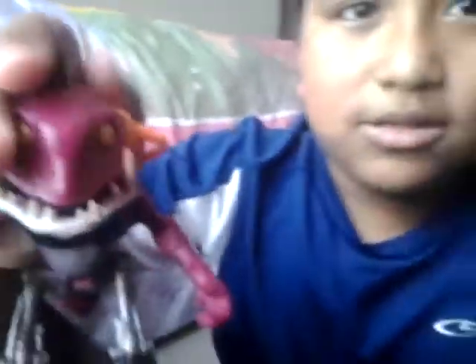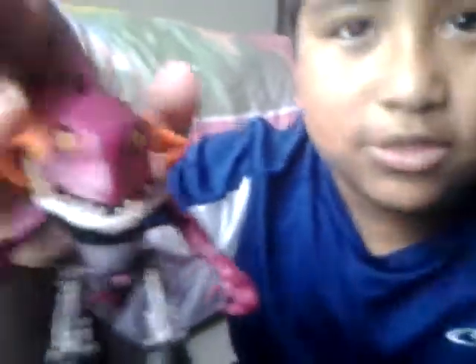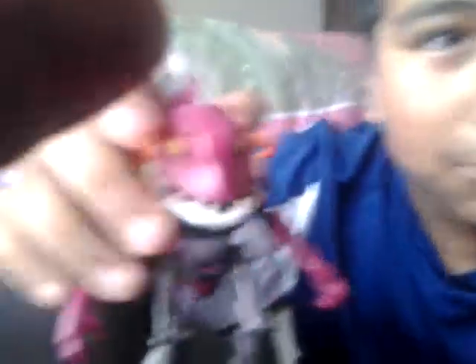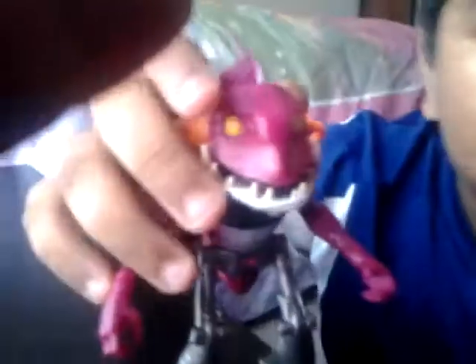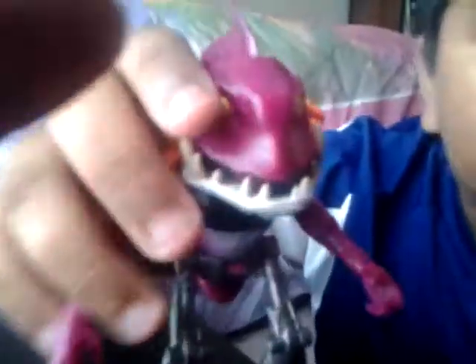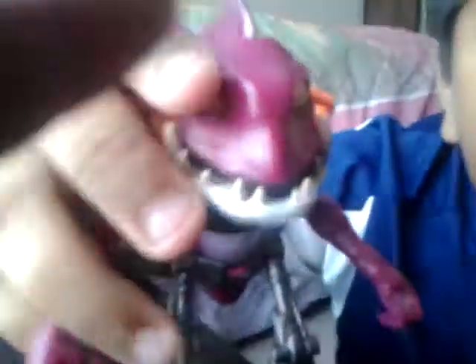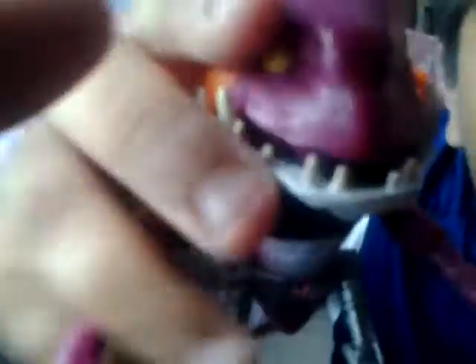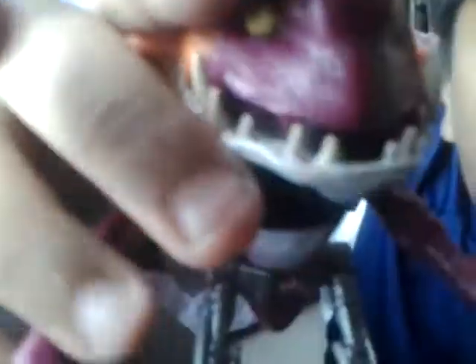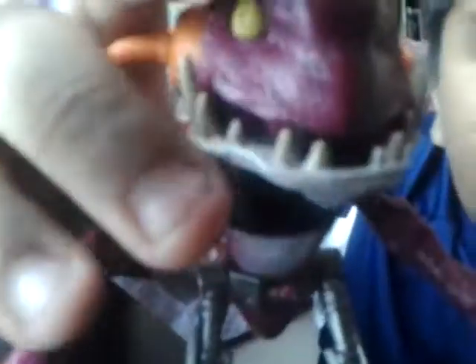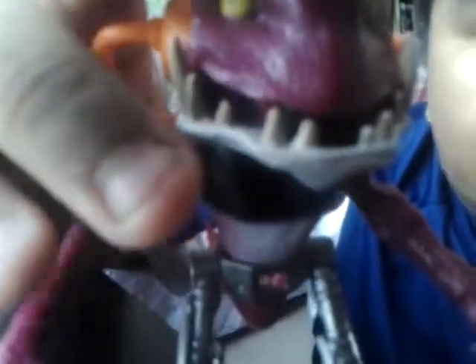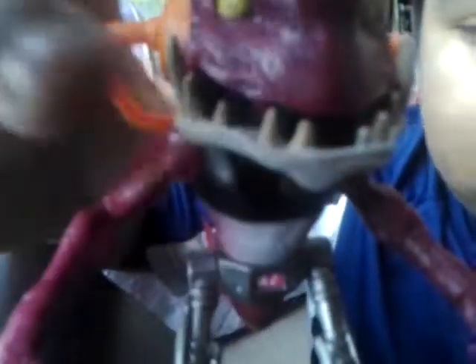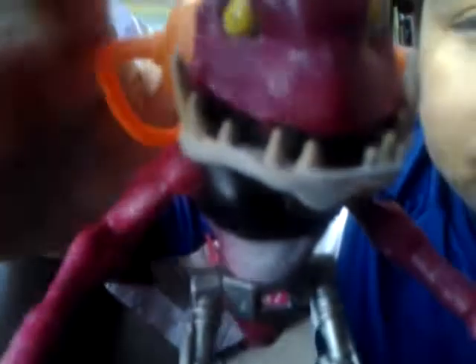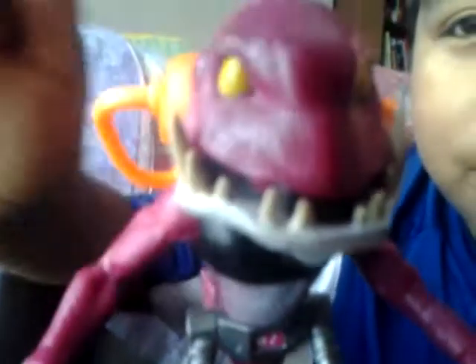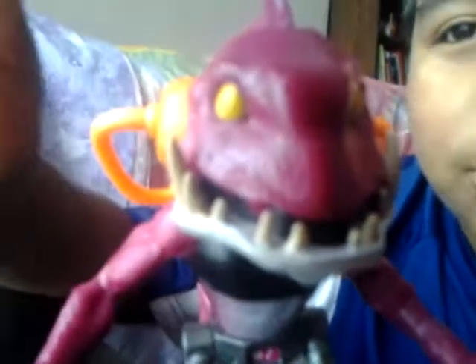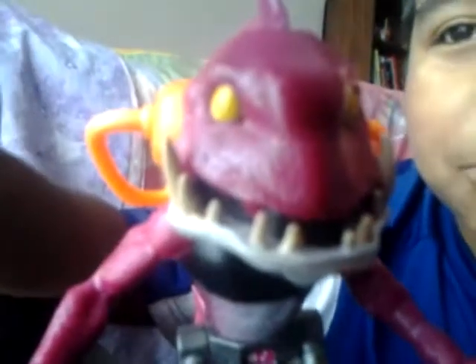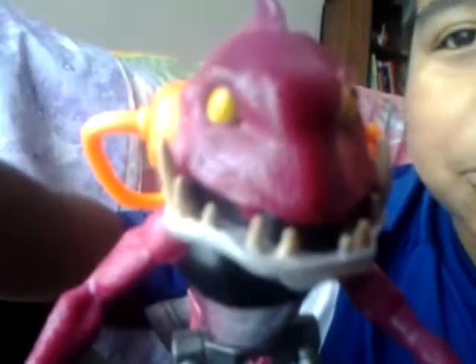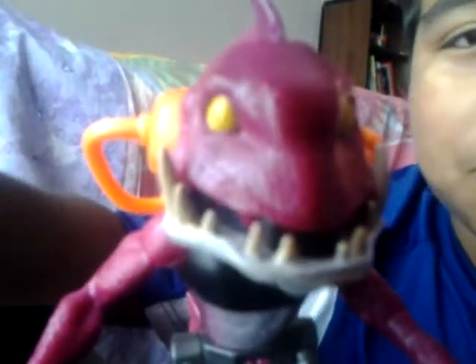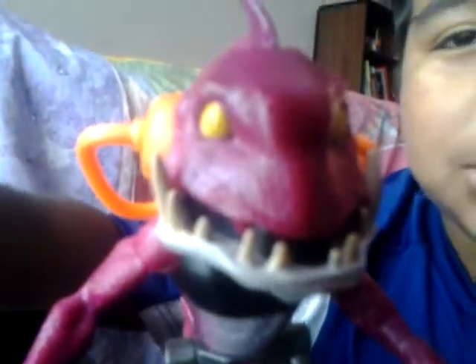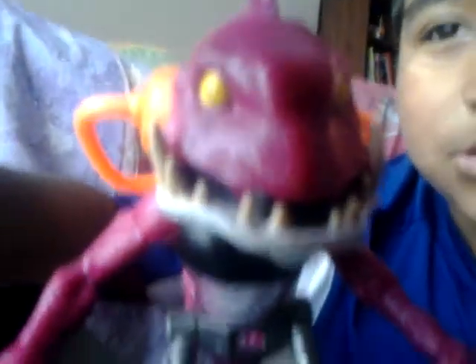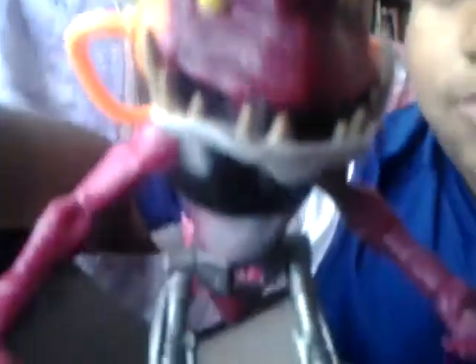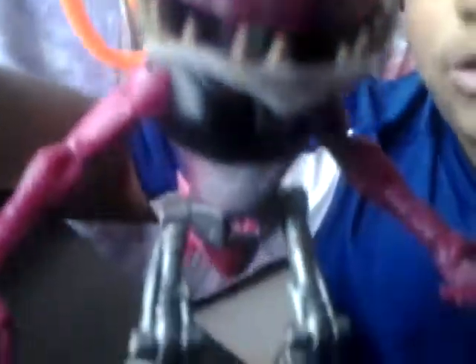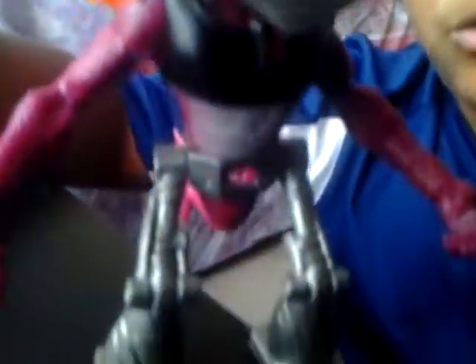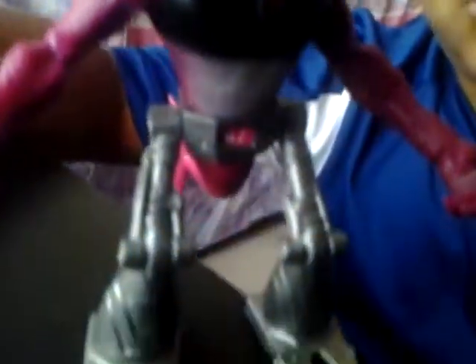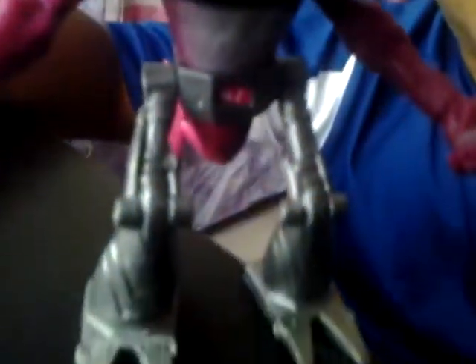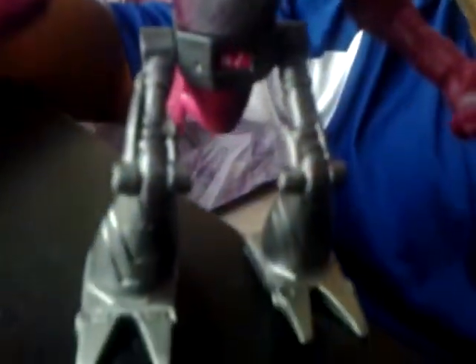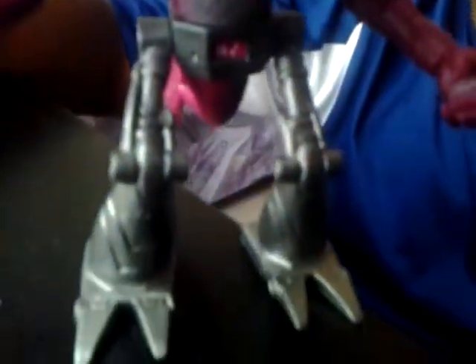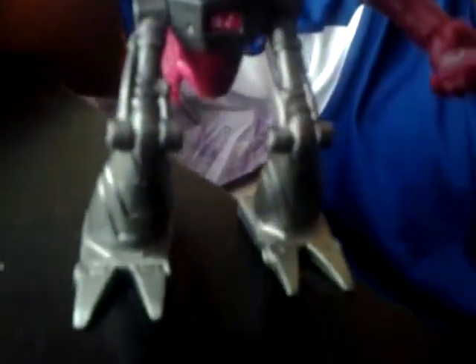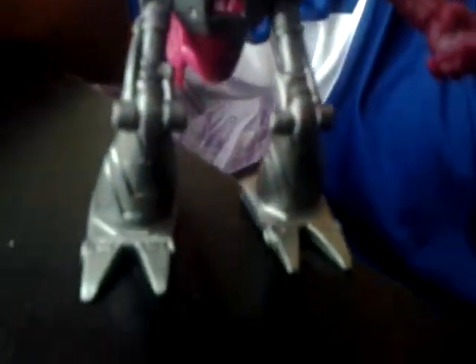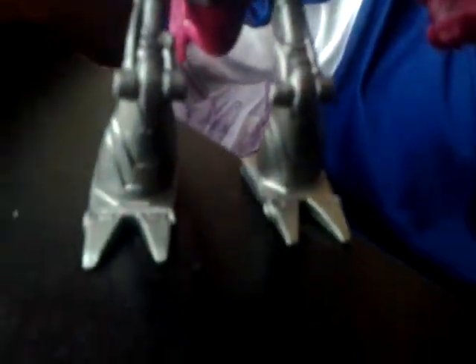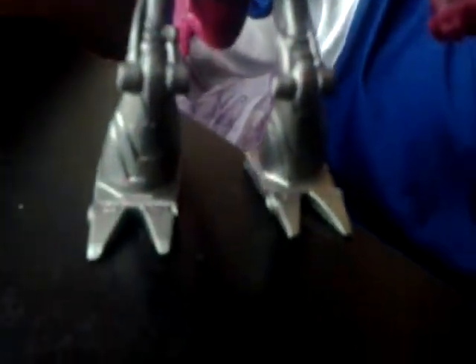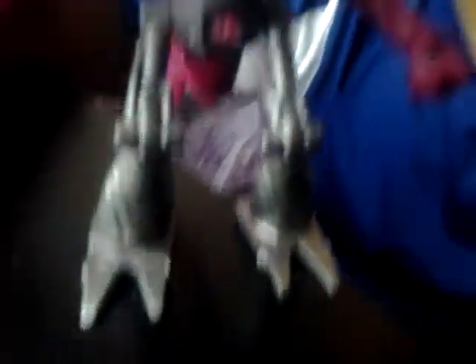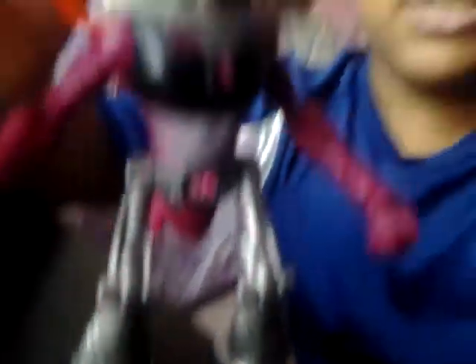Some videos are going to have me by myself, and some videos are going to have her by herself. I'll be doing a review of Fish Face, and other toys I have, and the ones I keep on getting.